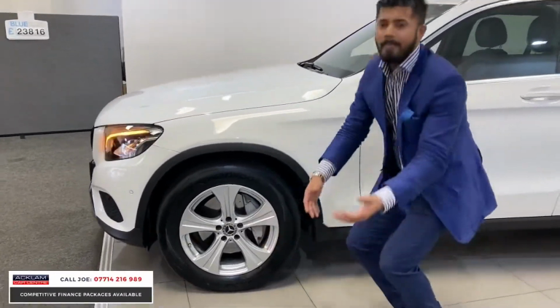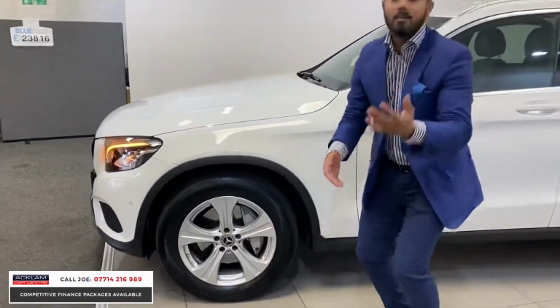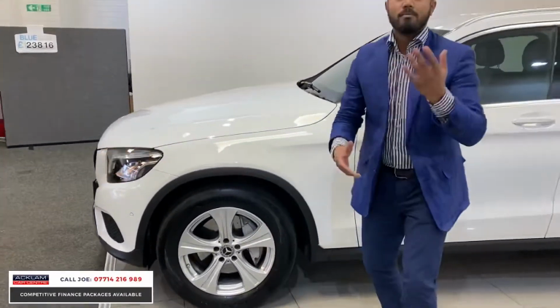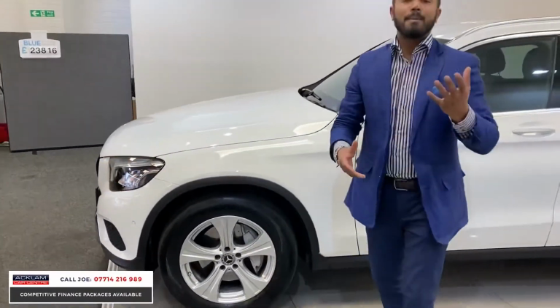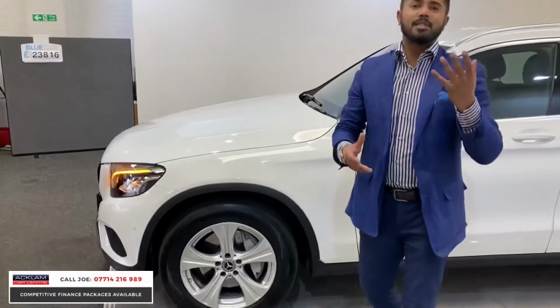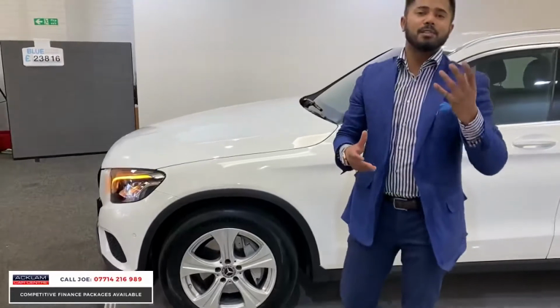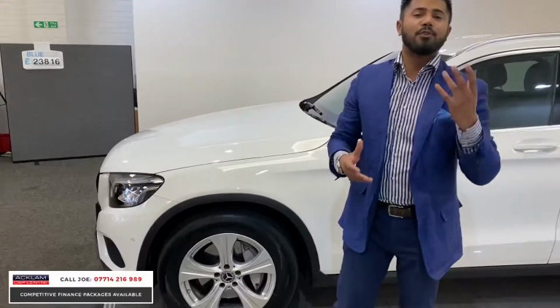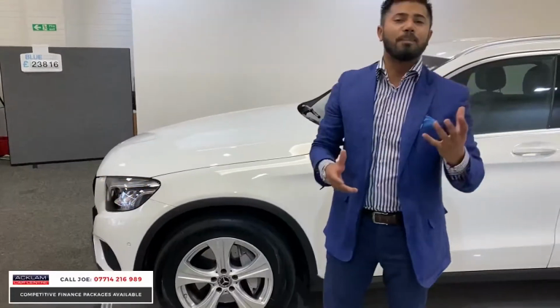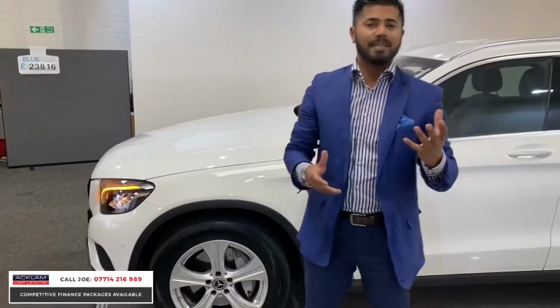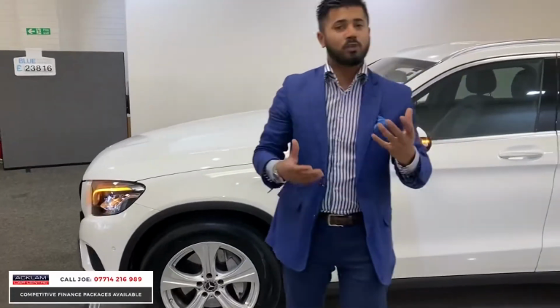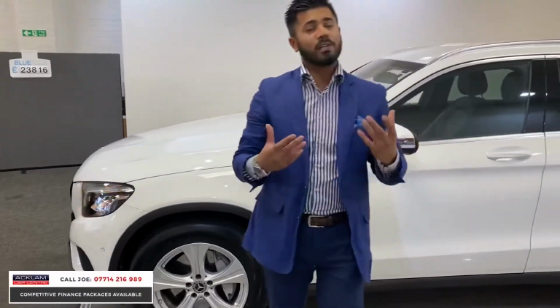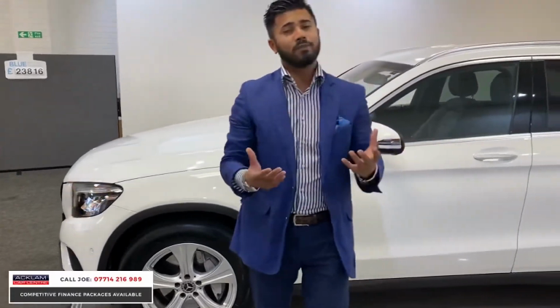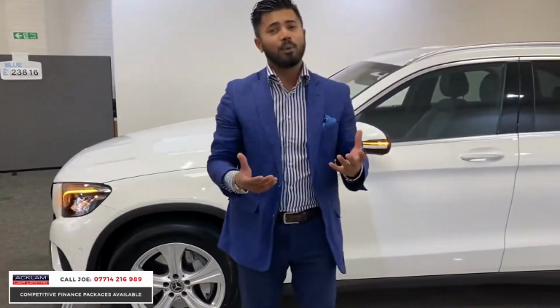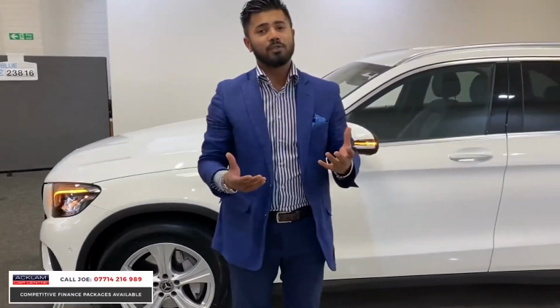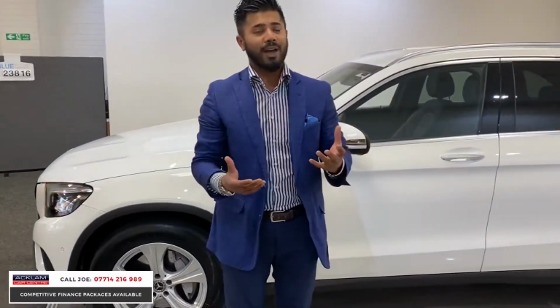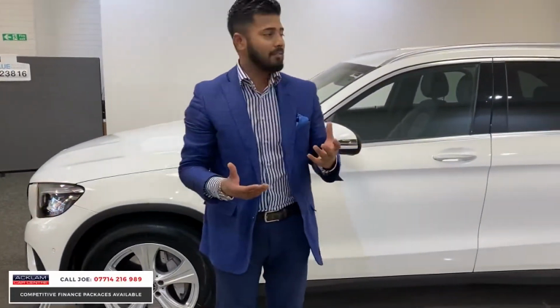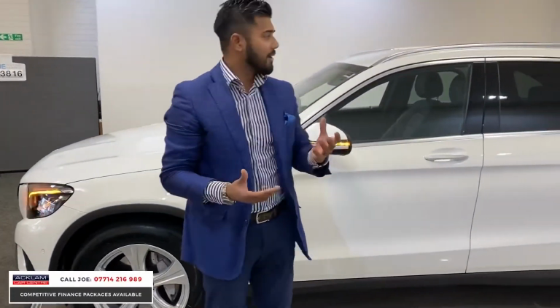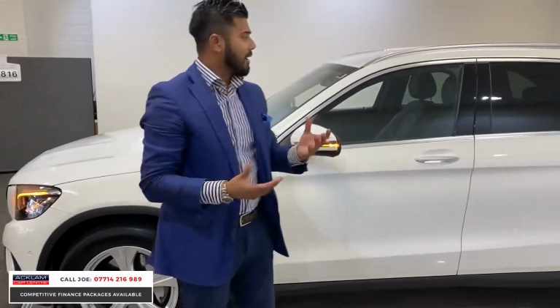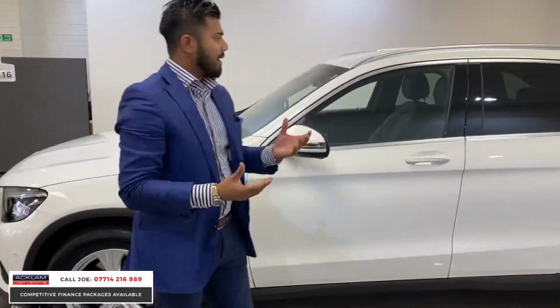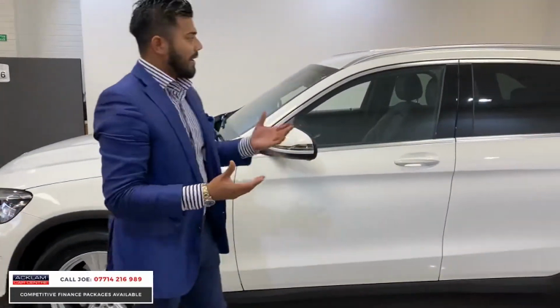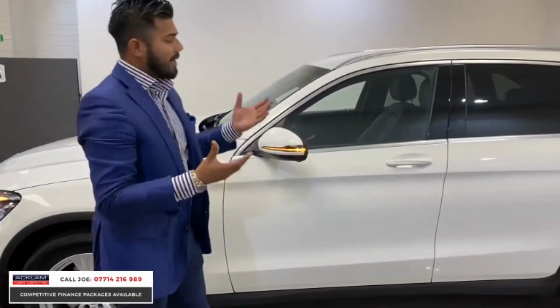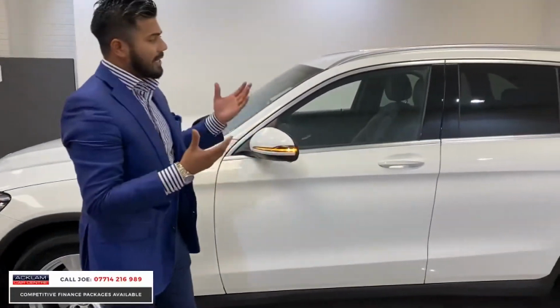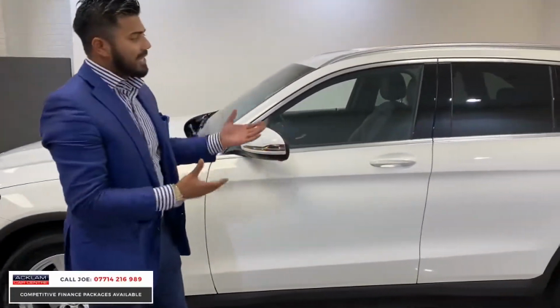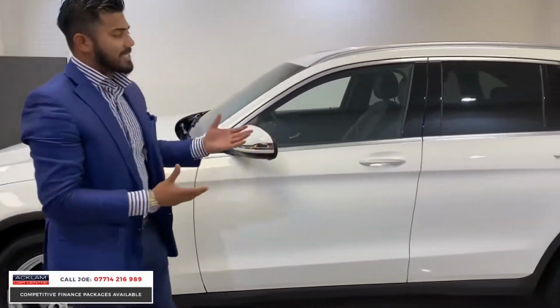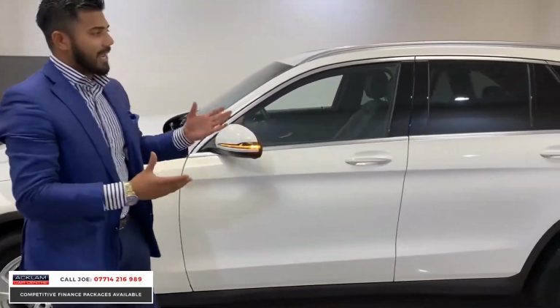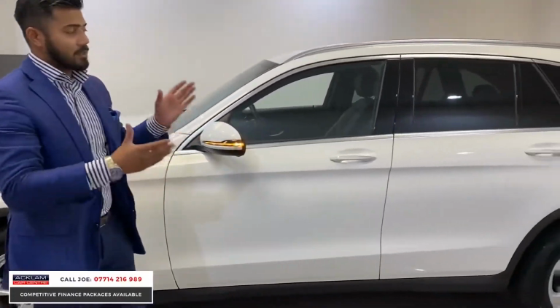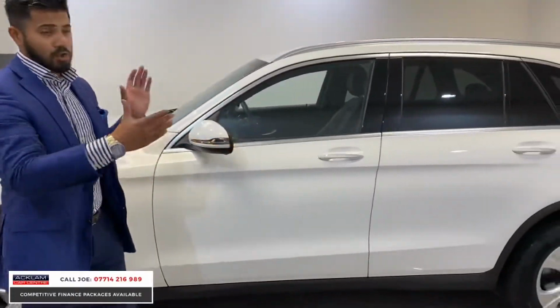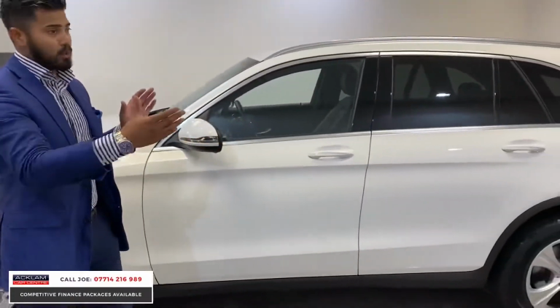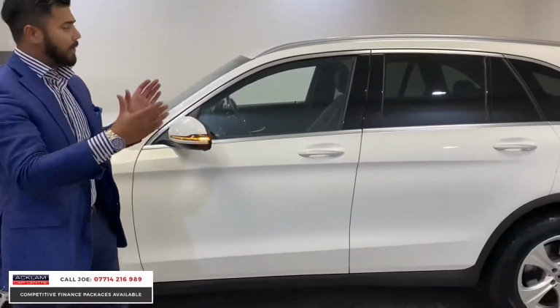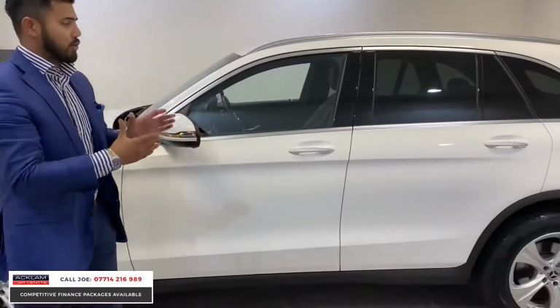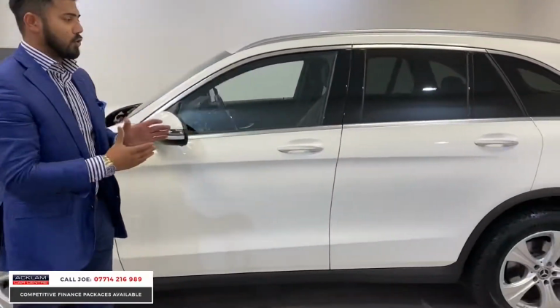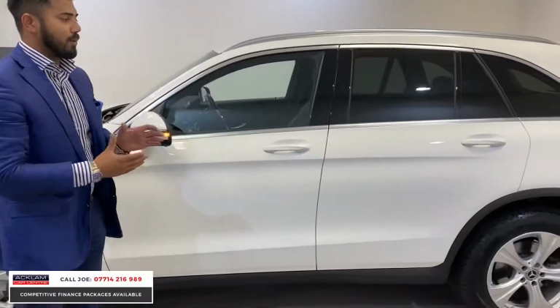Remember, this is a 4Matic so it is four-wheel drive. Nice size — not too big, not too small.